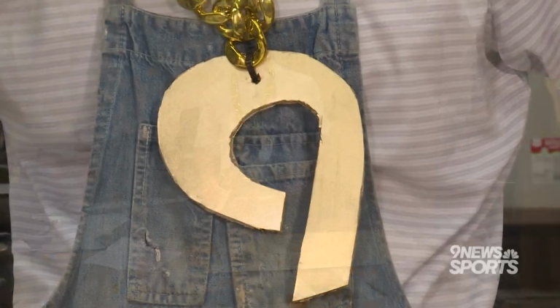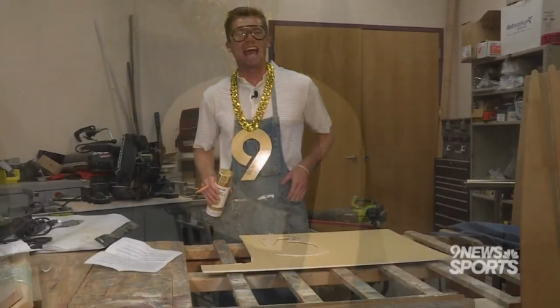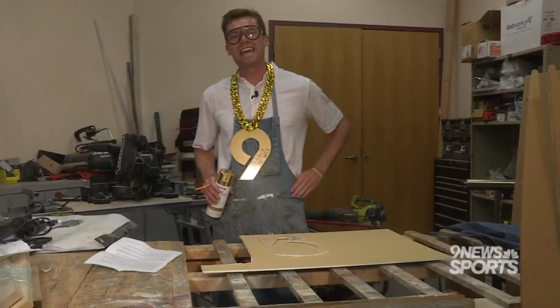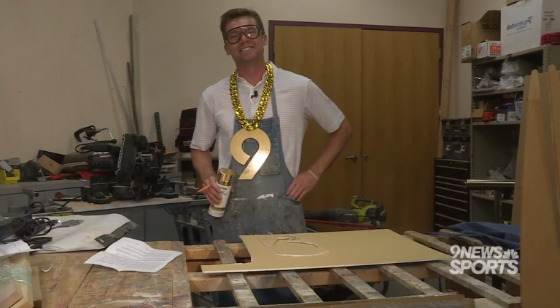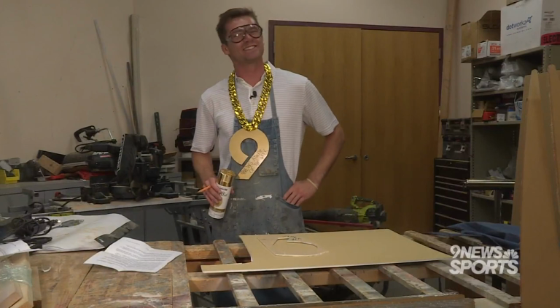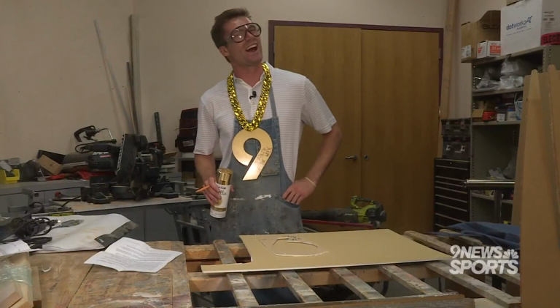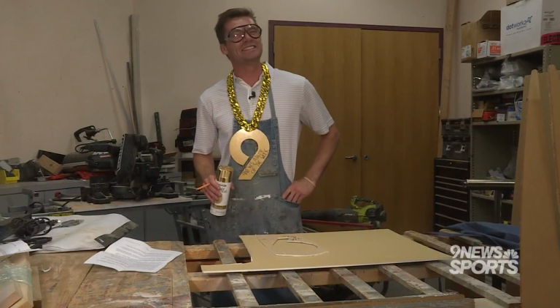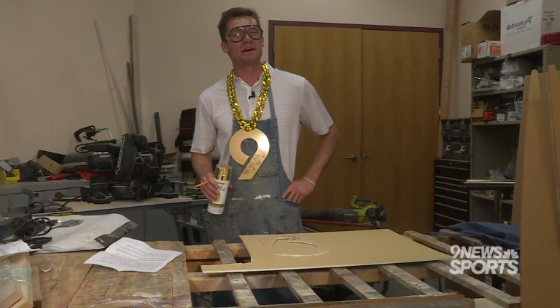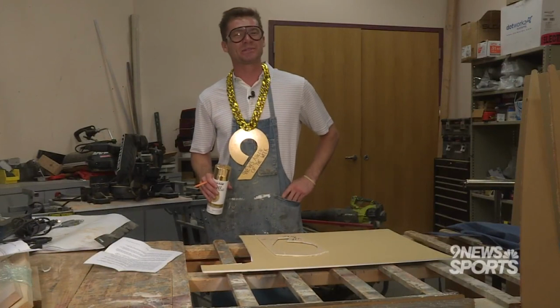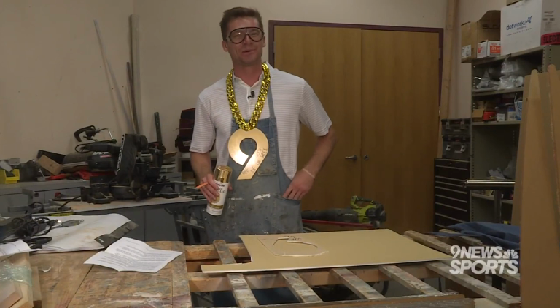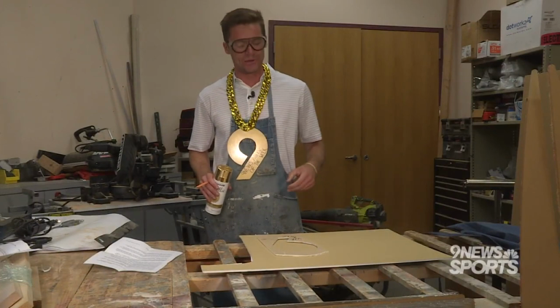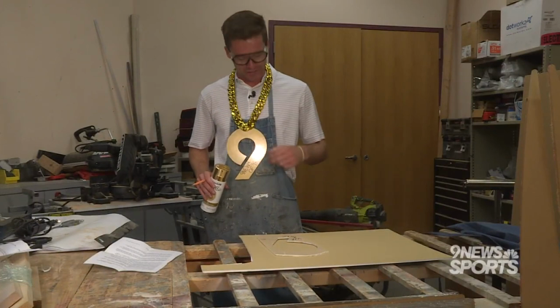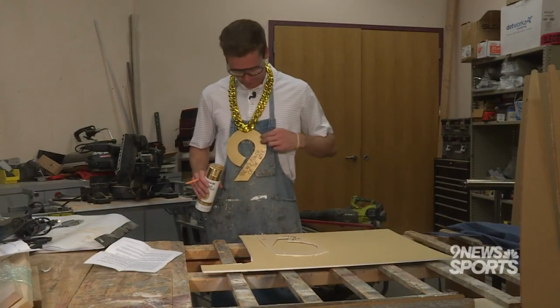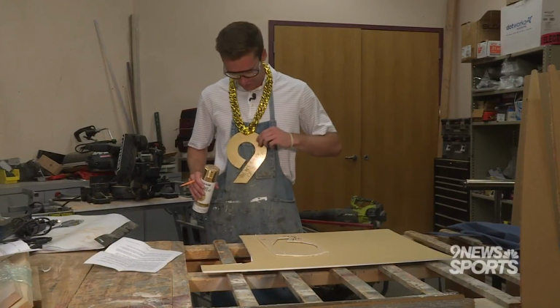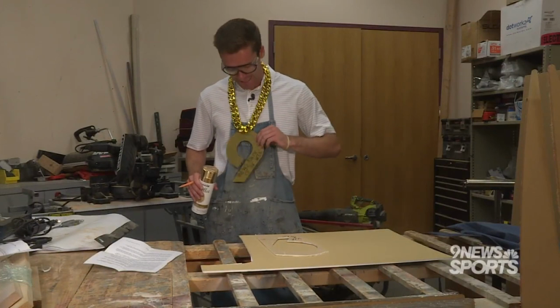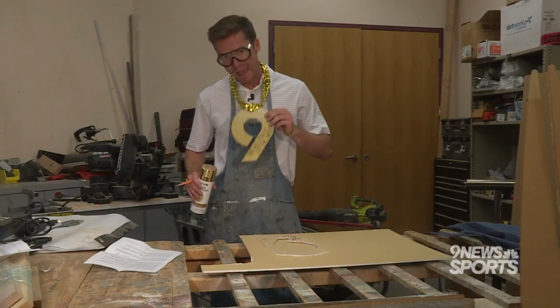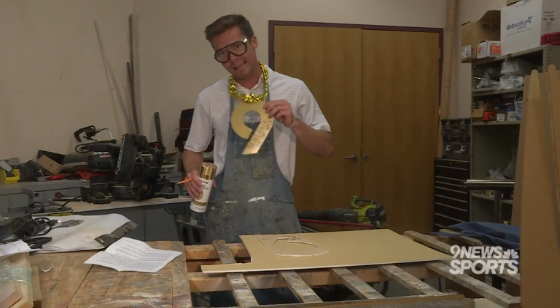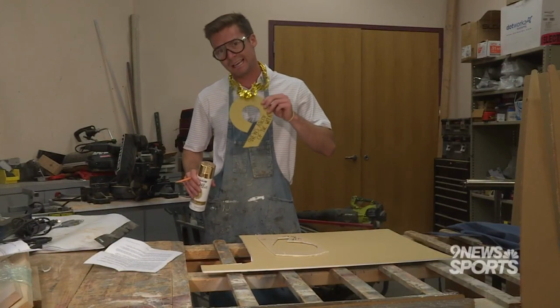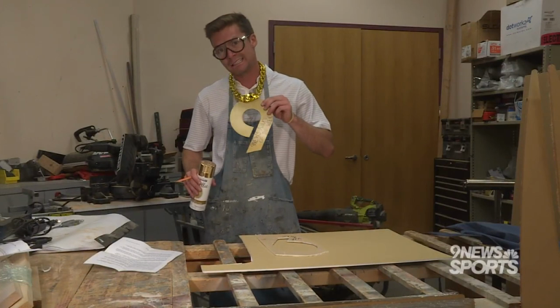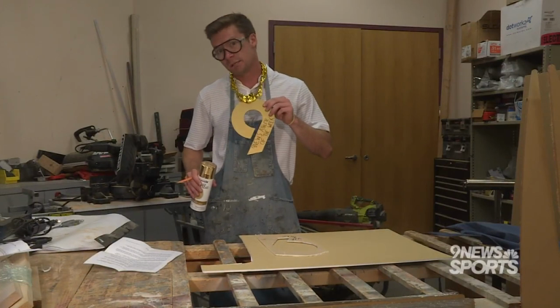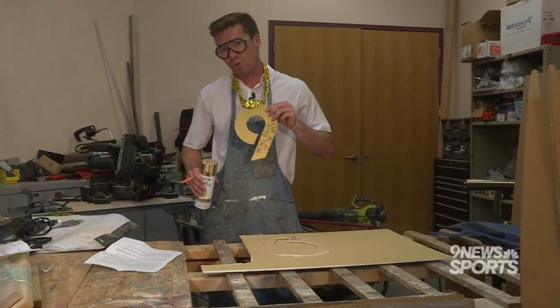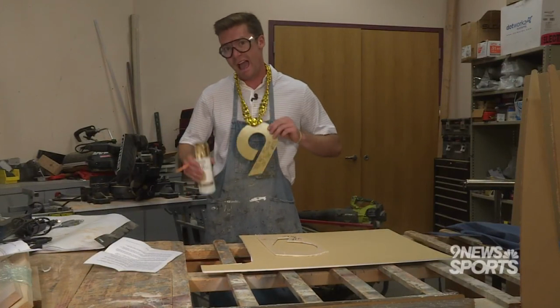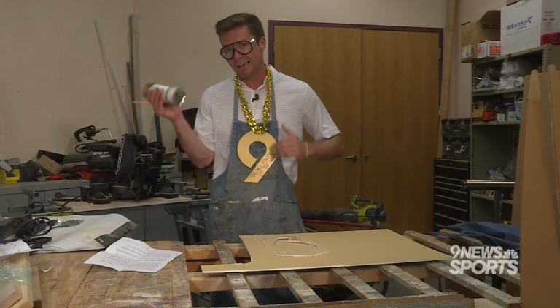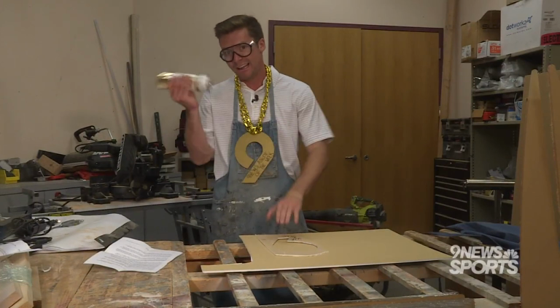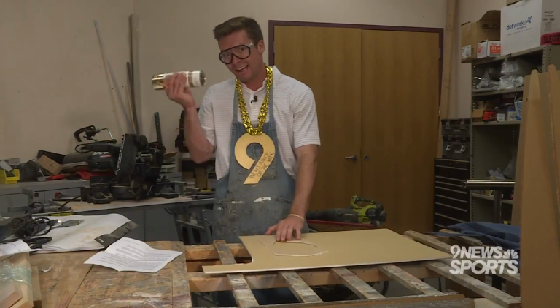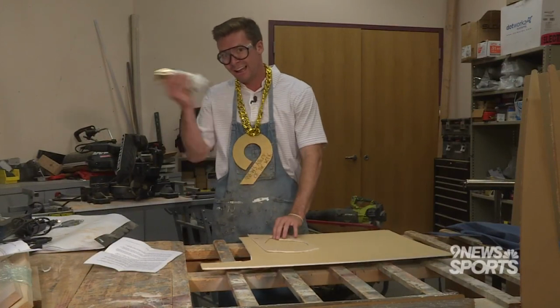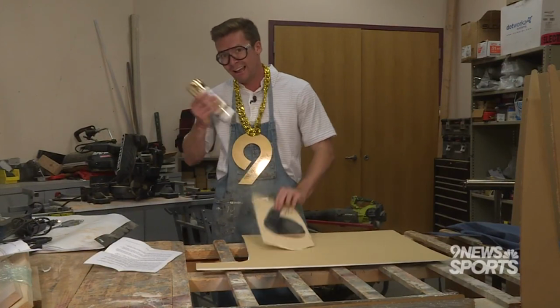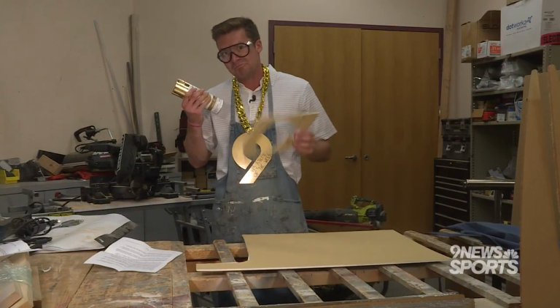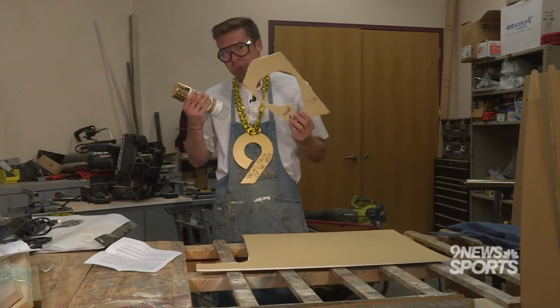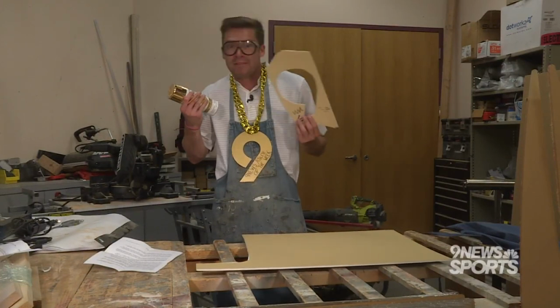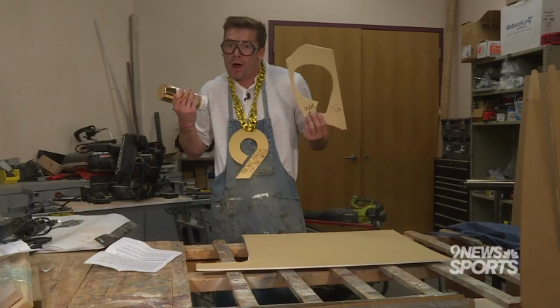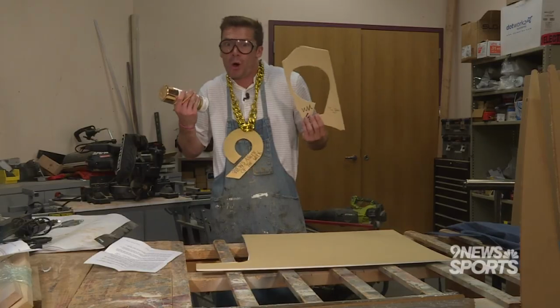Today in Scotty's summer school, you're going to learn how to make some swag at home.